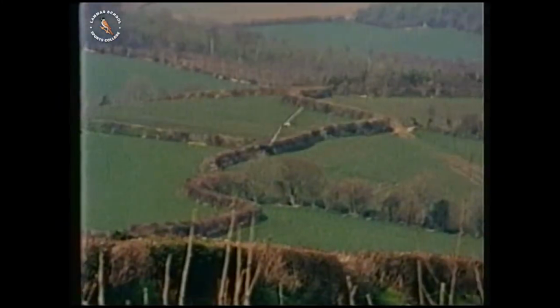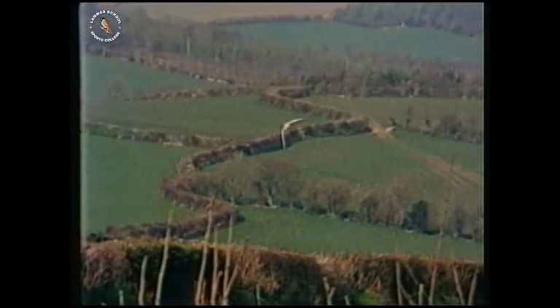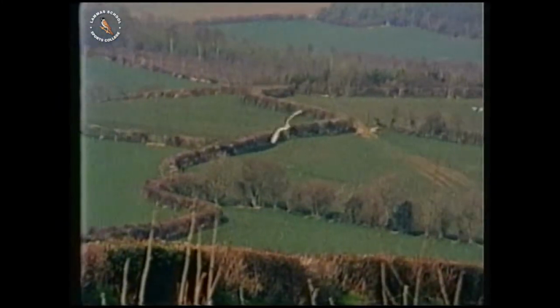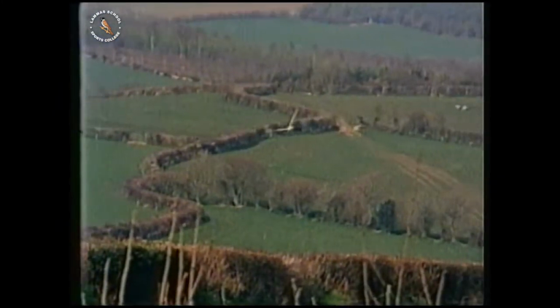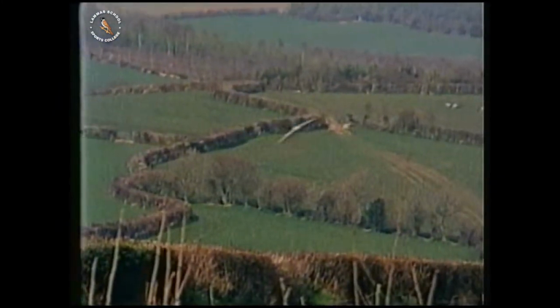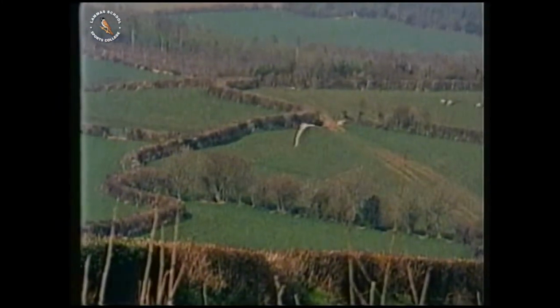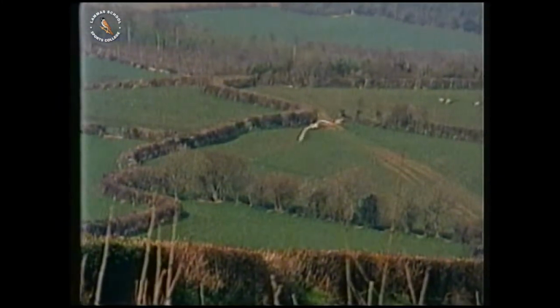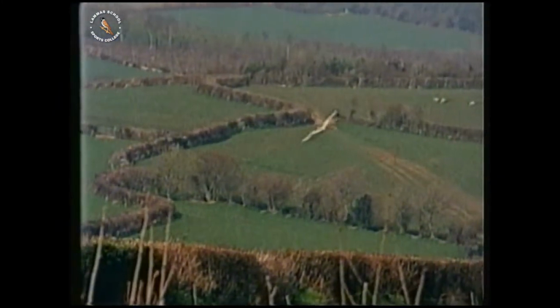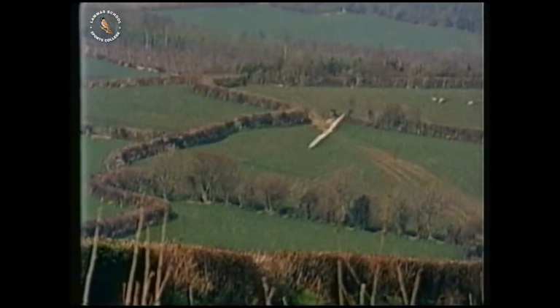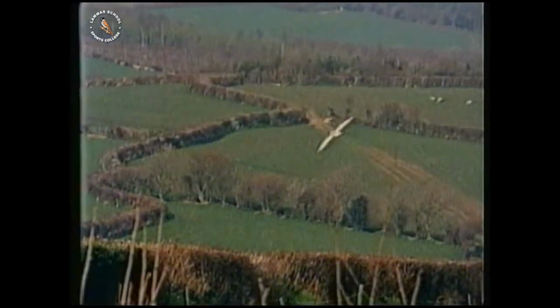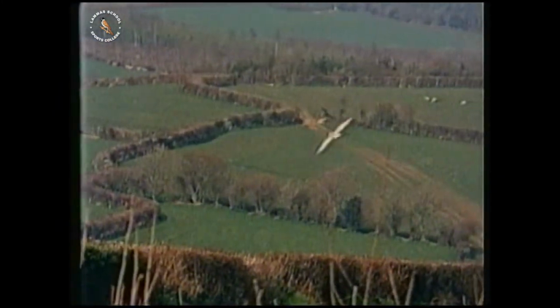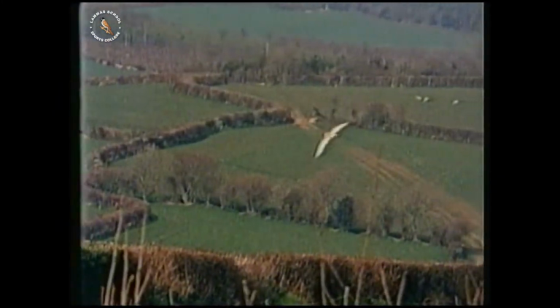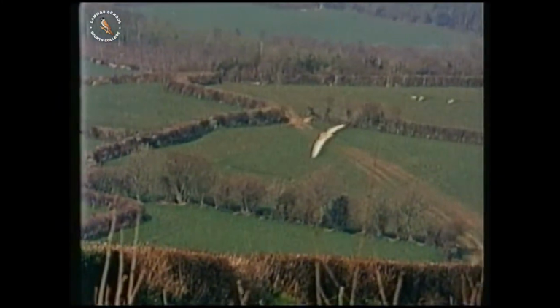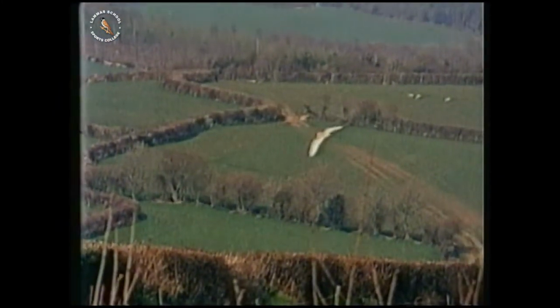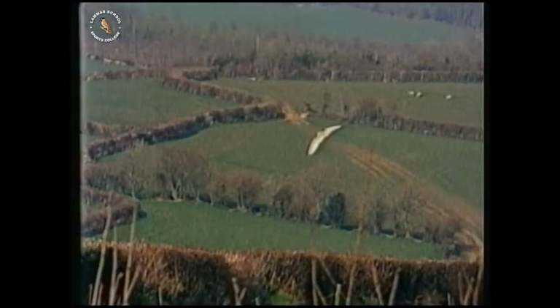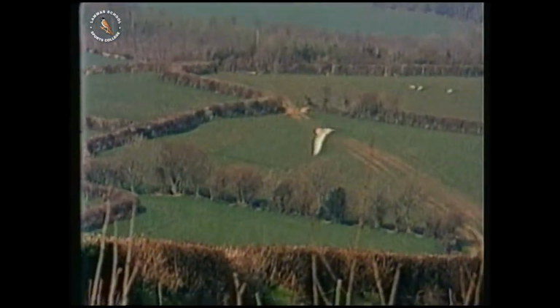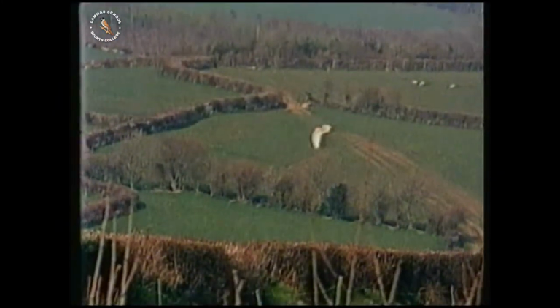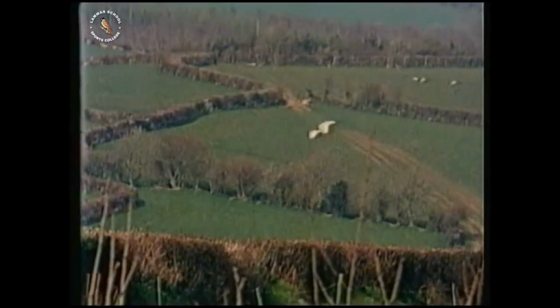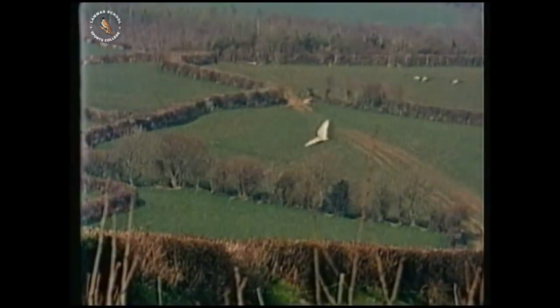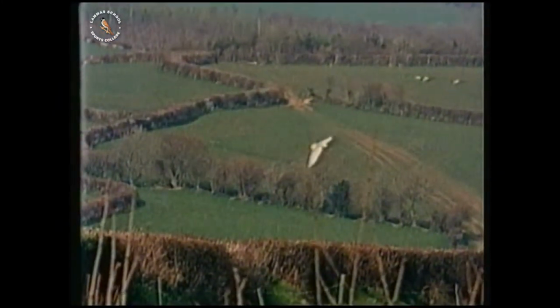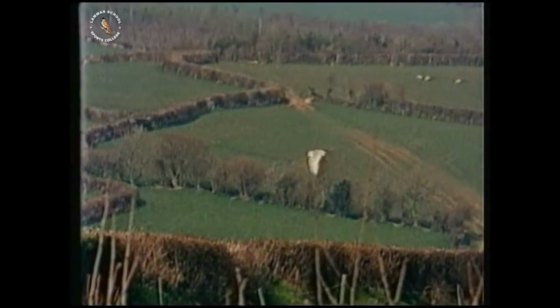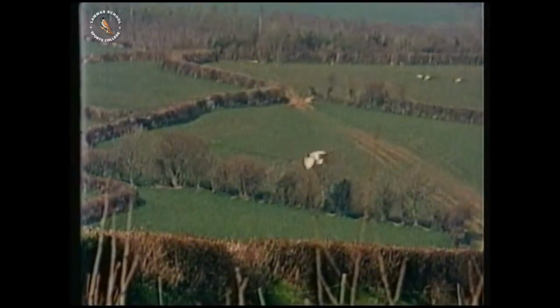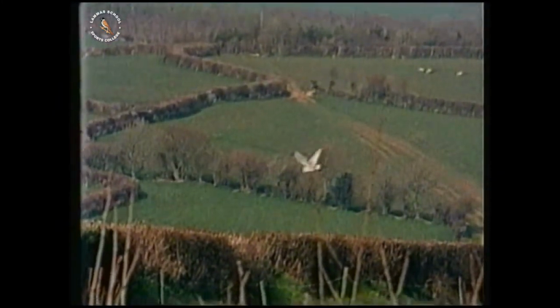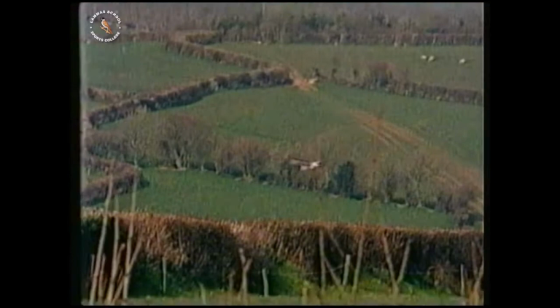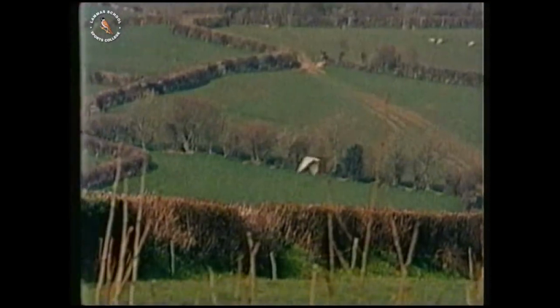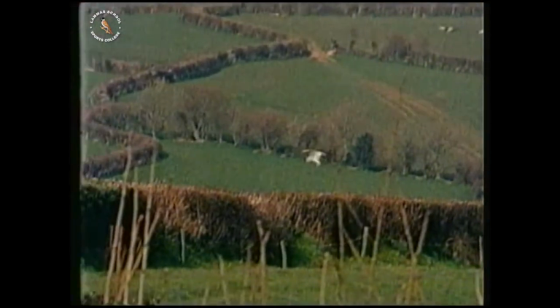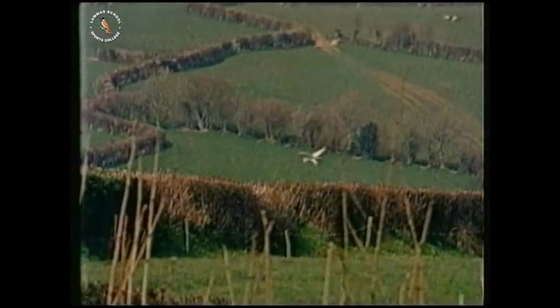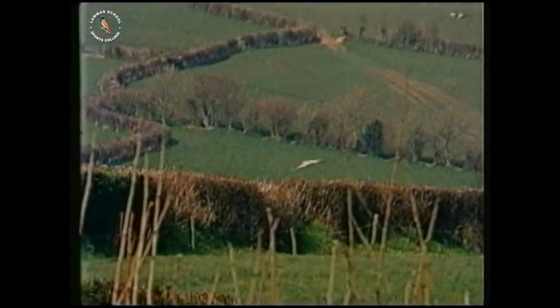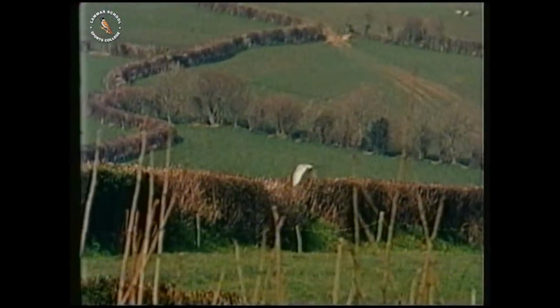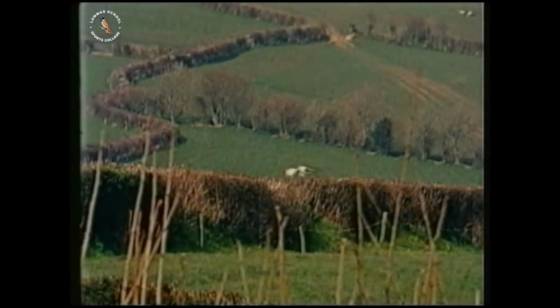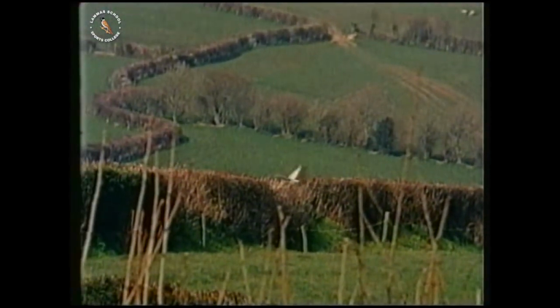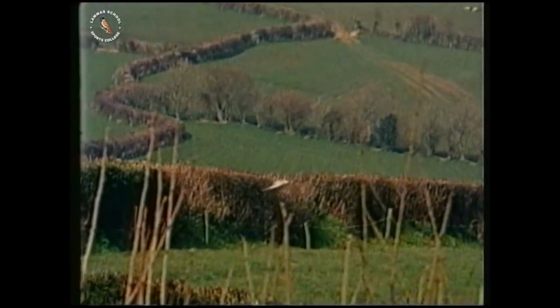Why have their numbers dropped so much? What has changed about the countryside today?